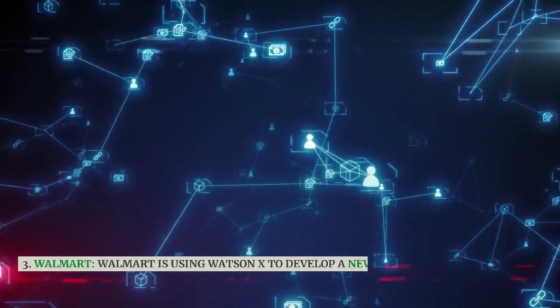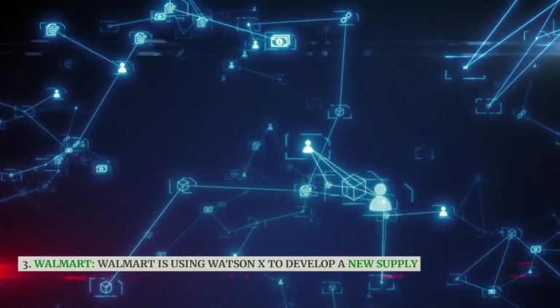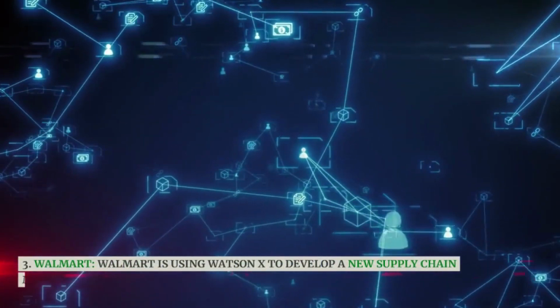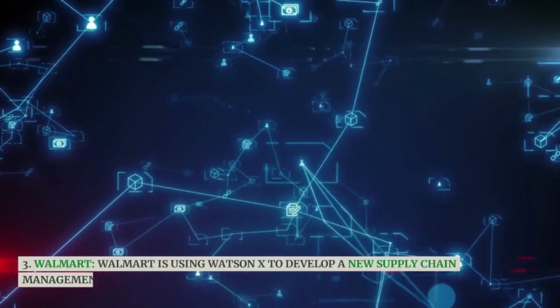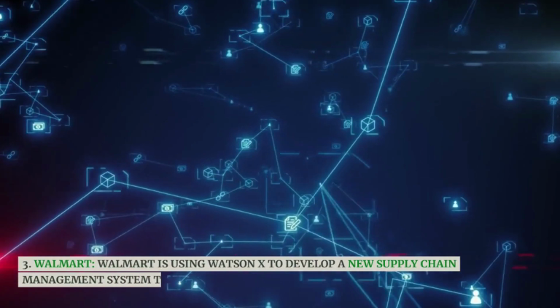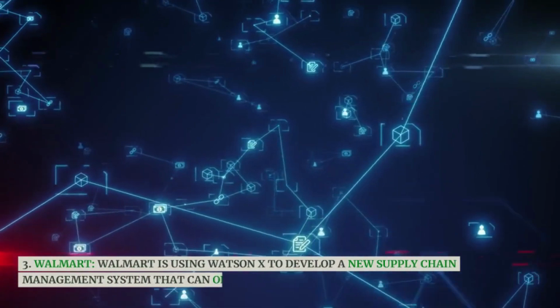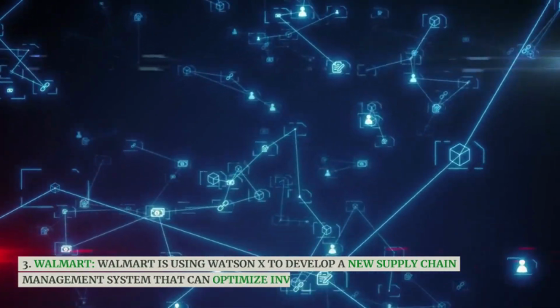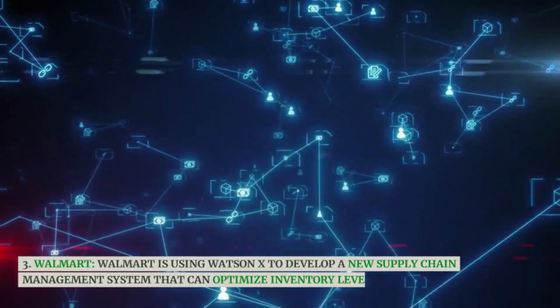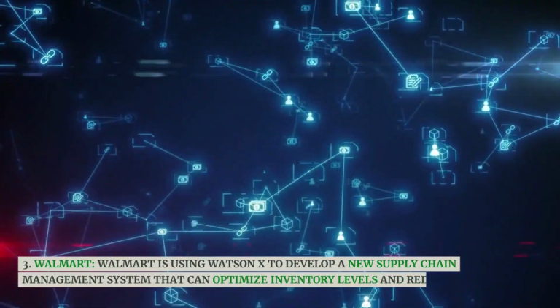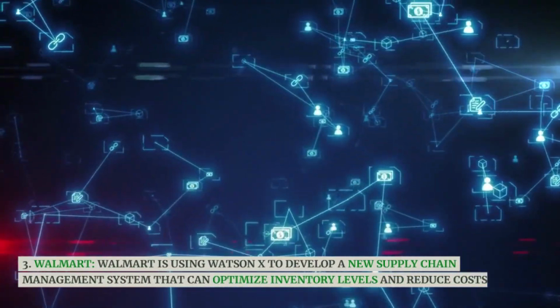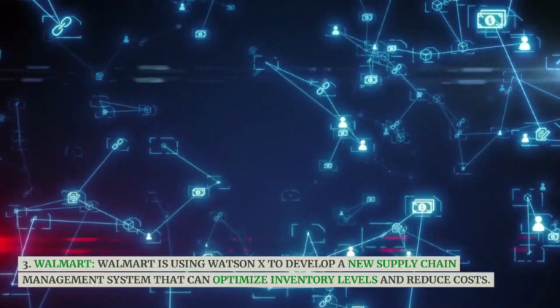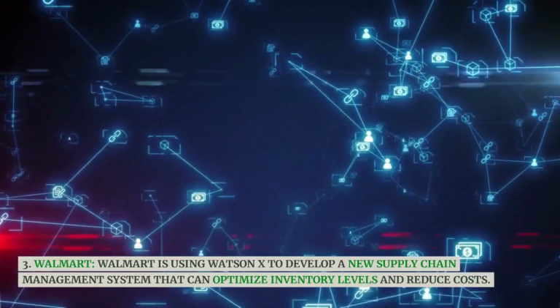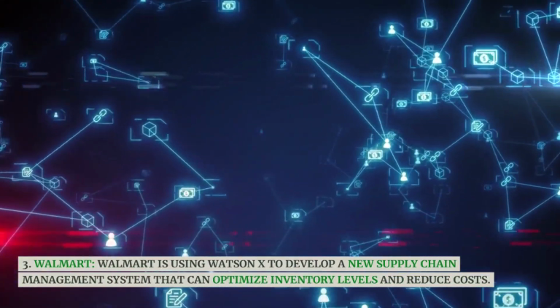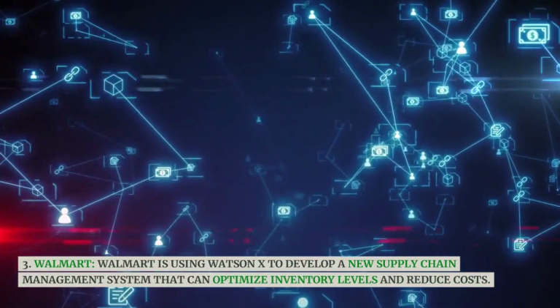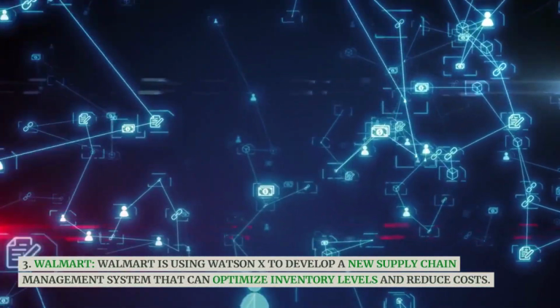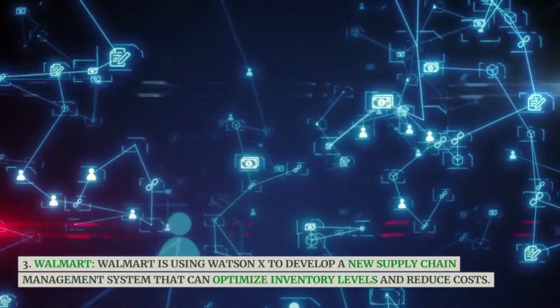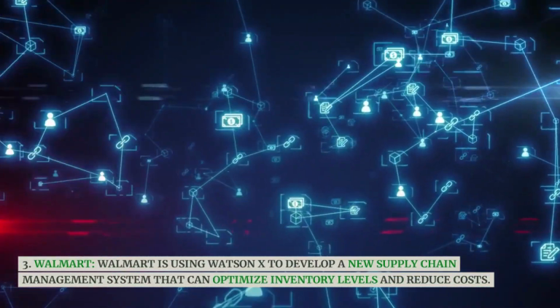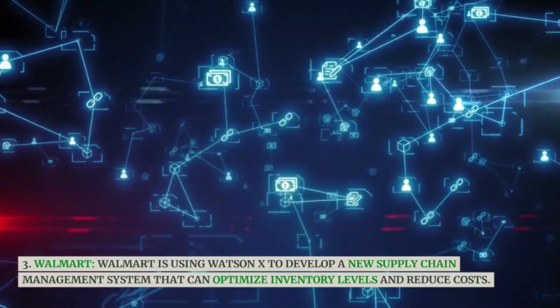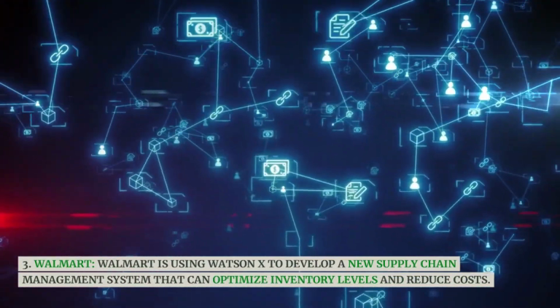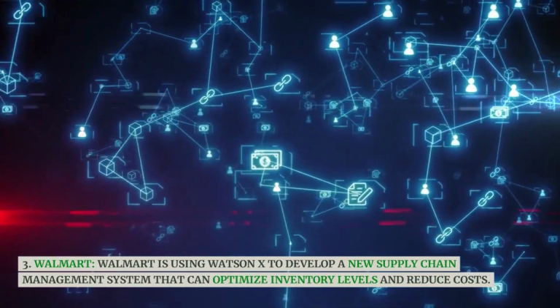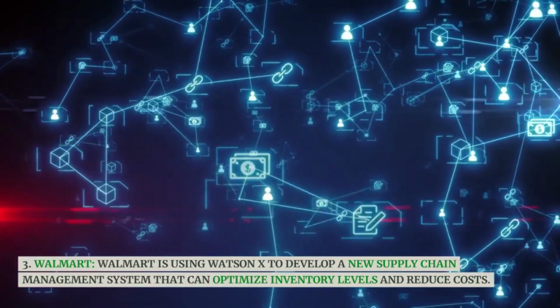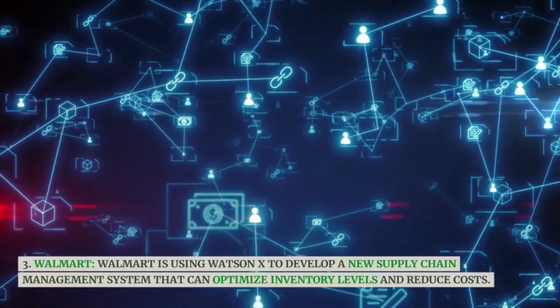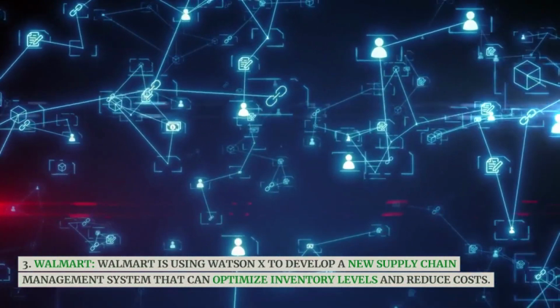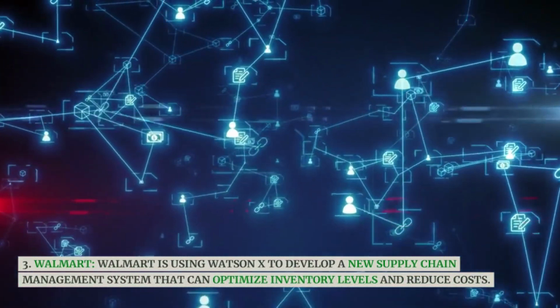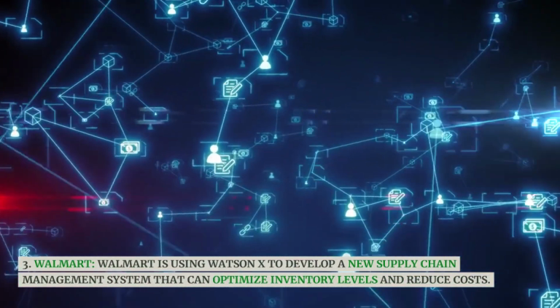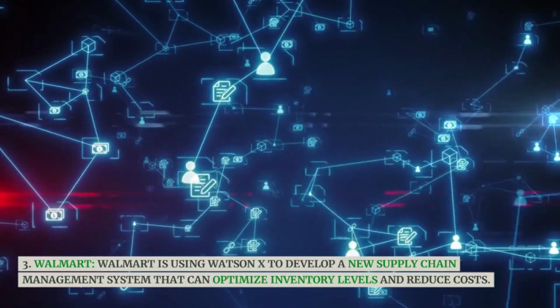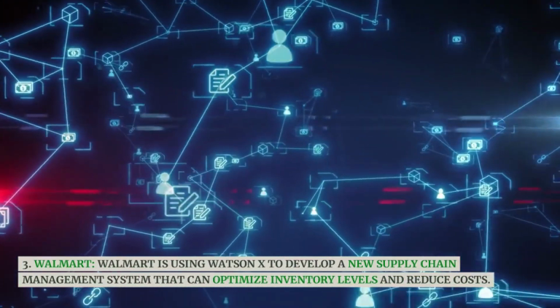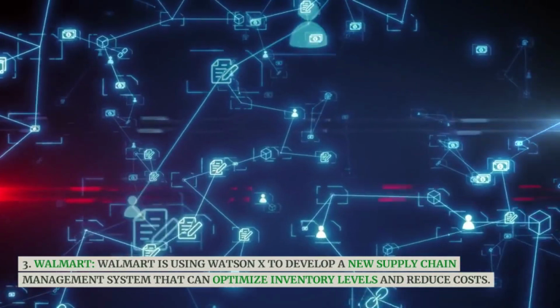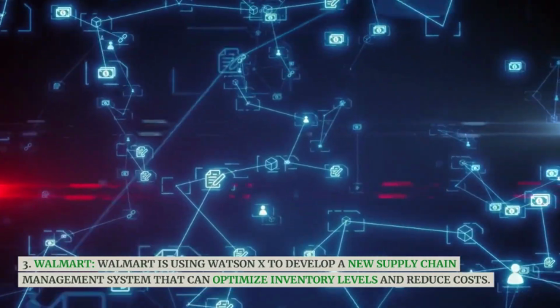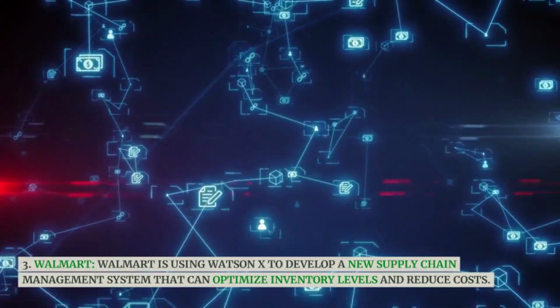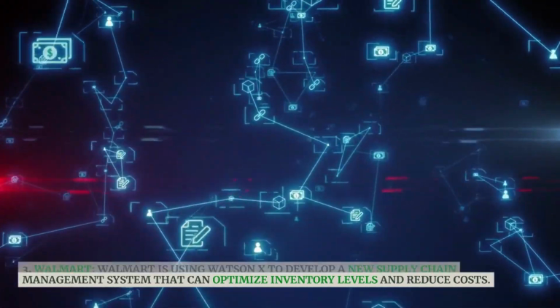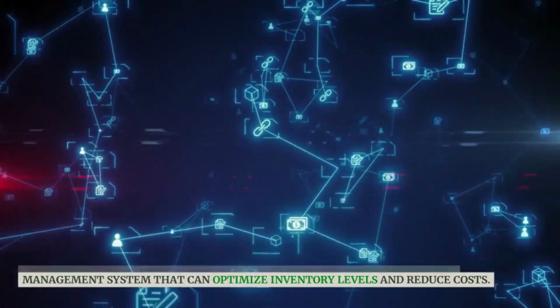Walmart is using WatsonX to develop a new supply chain management system that can optimize inventory levels and reduce costs.